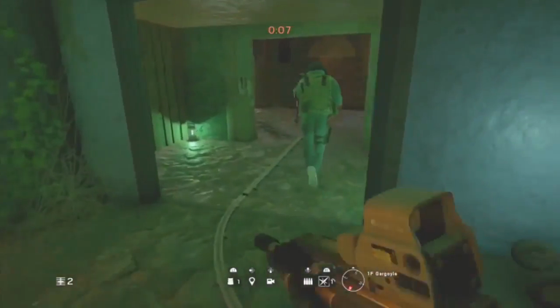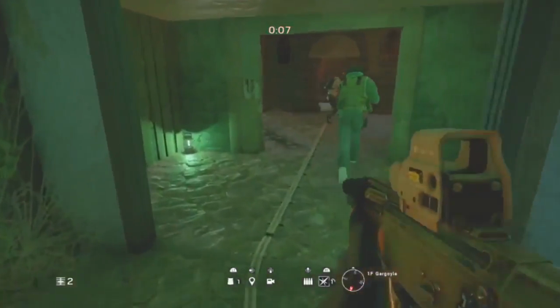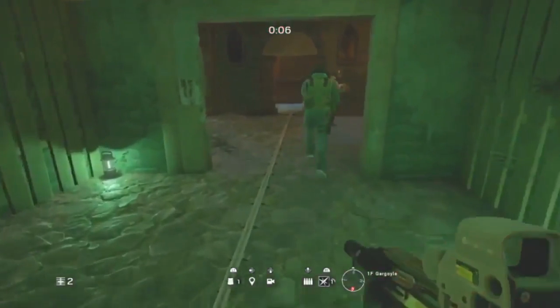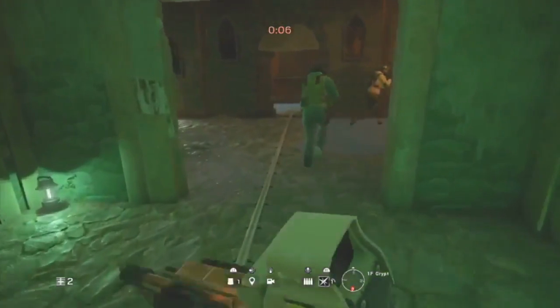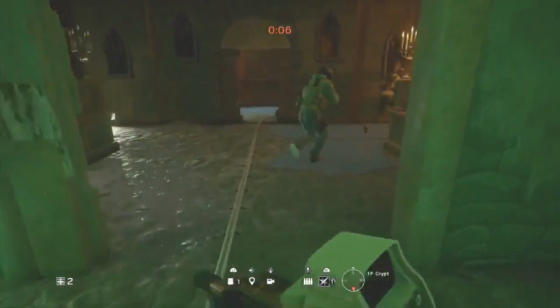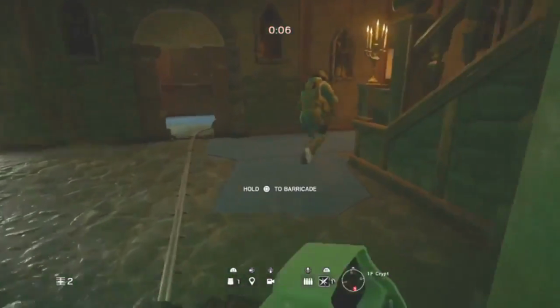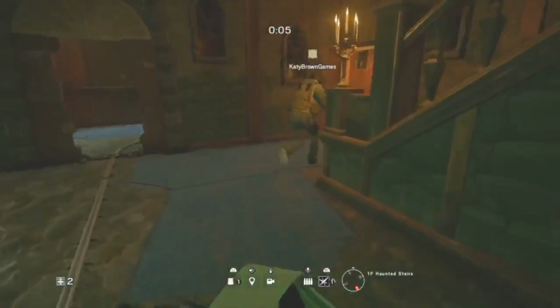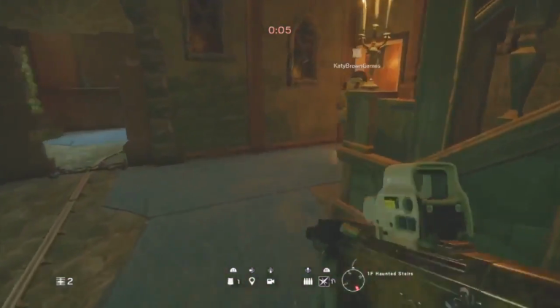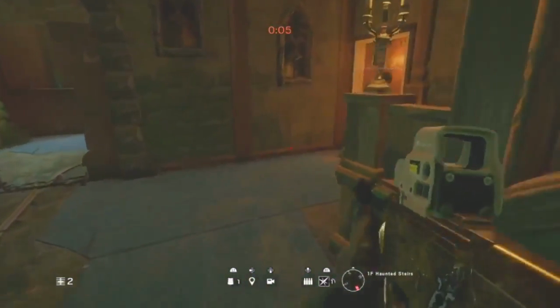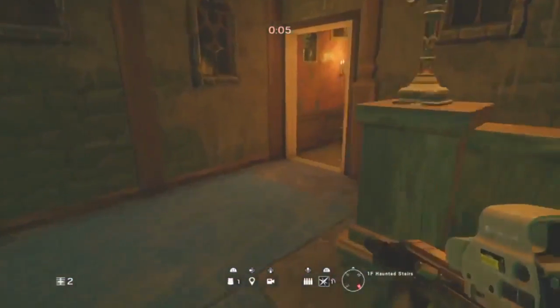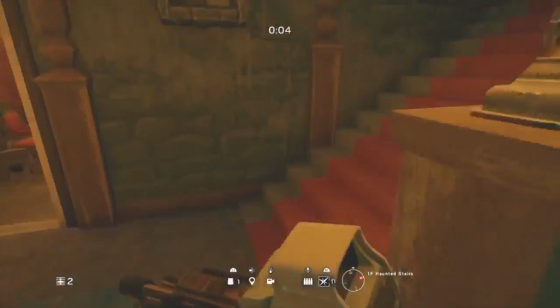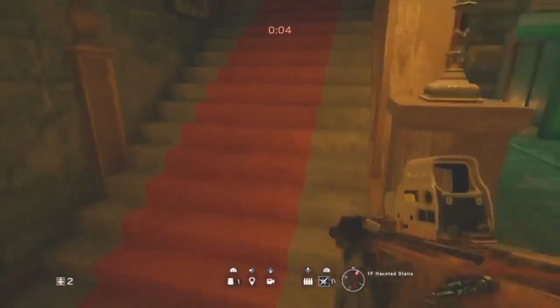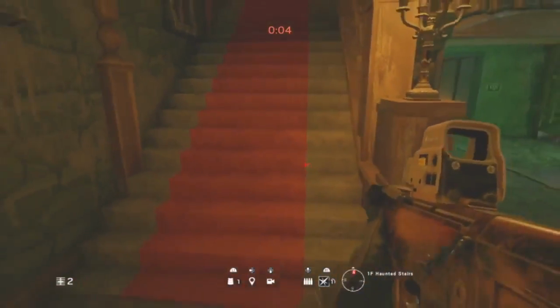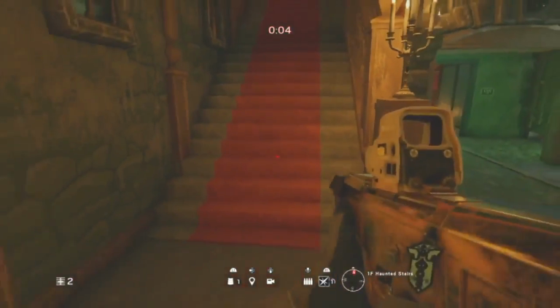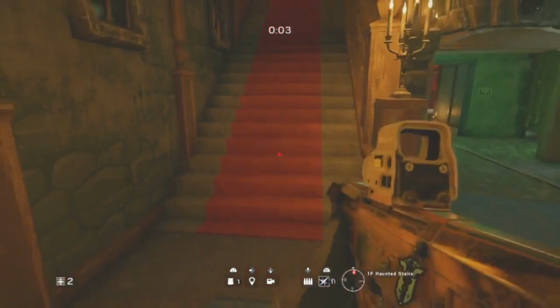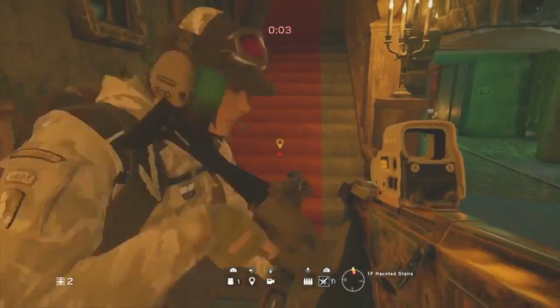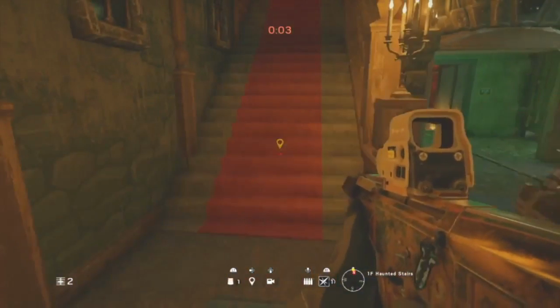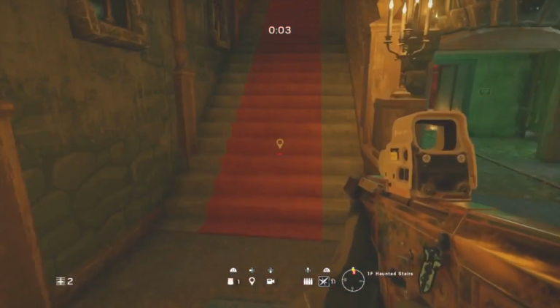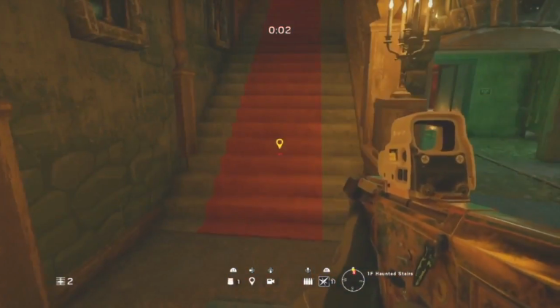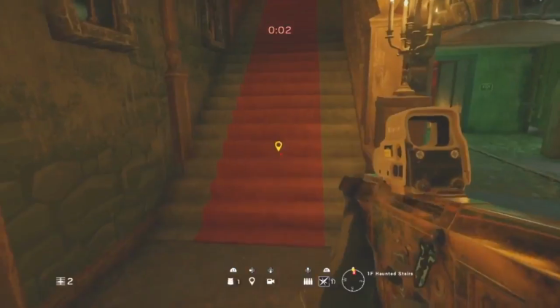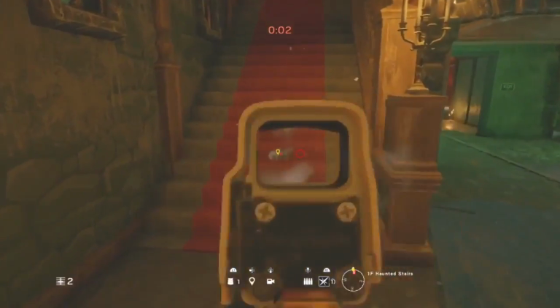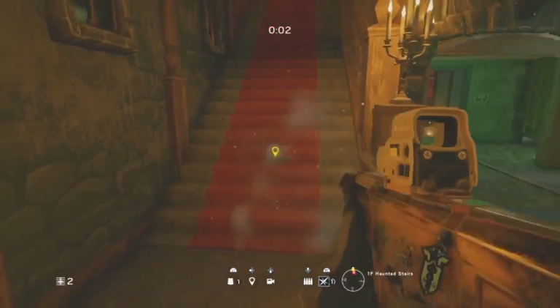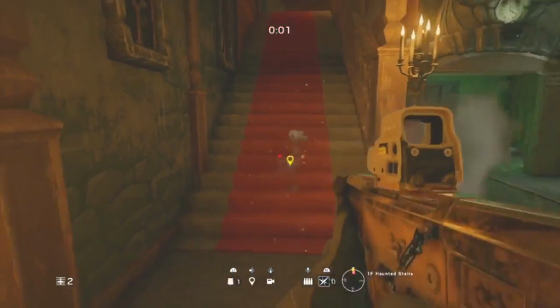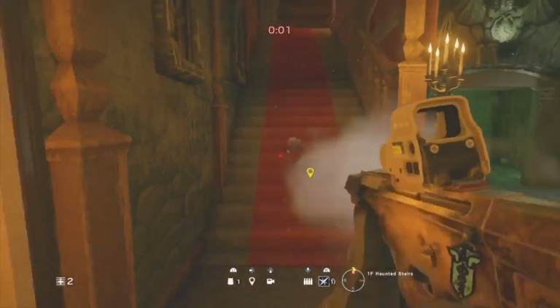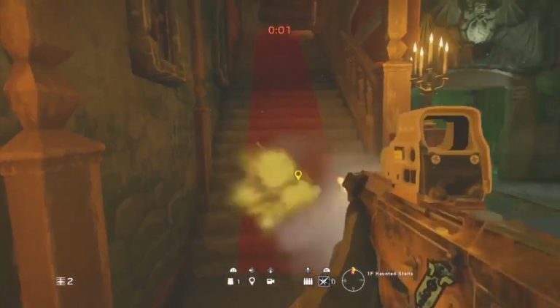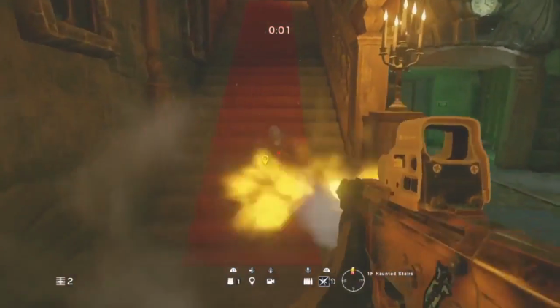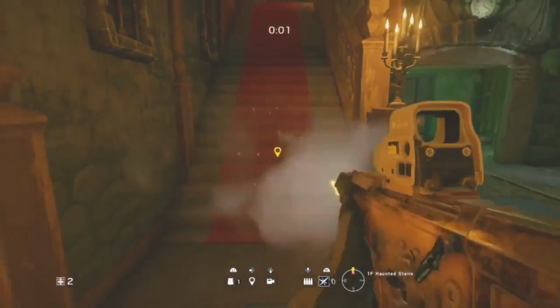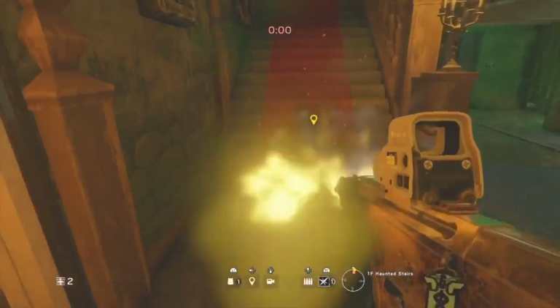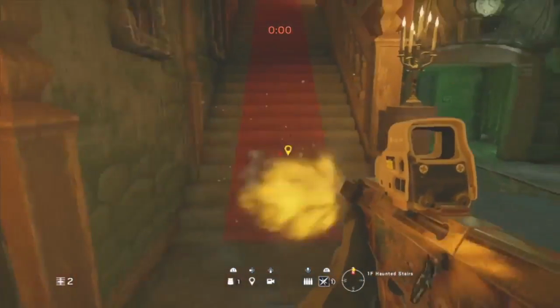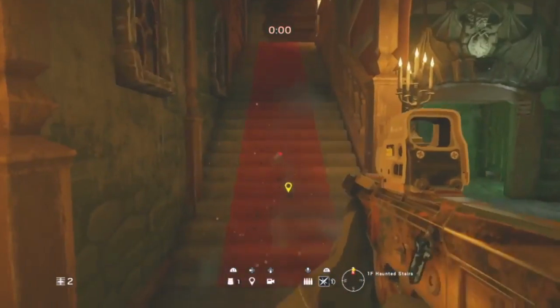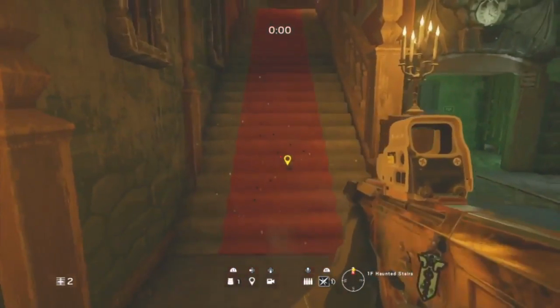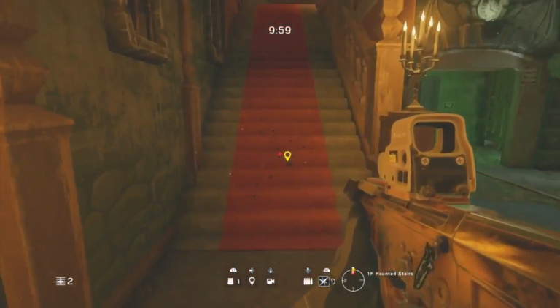All you're going to need for this glitch is a deployable shield and a friend. This glitch isn't like the others though. What you want to do is make your way to this room on the opposite side of the stairs.